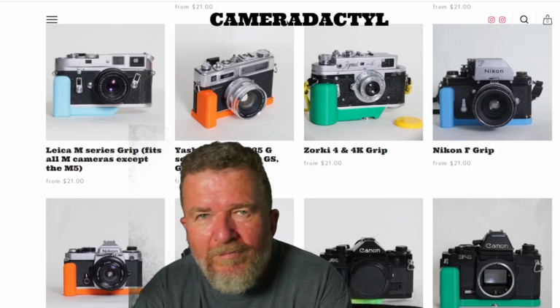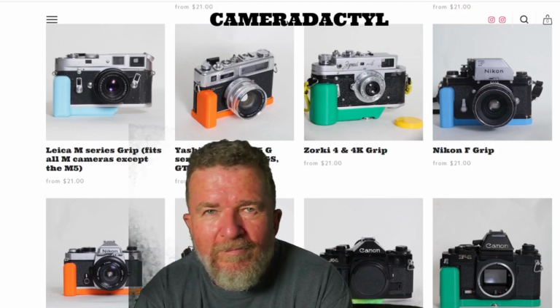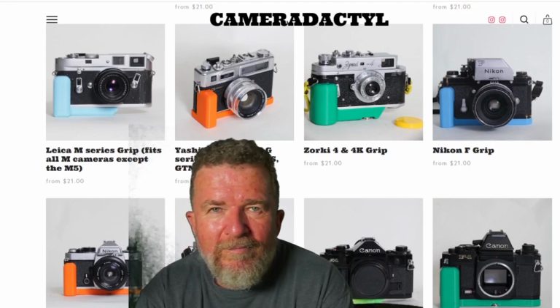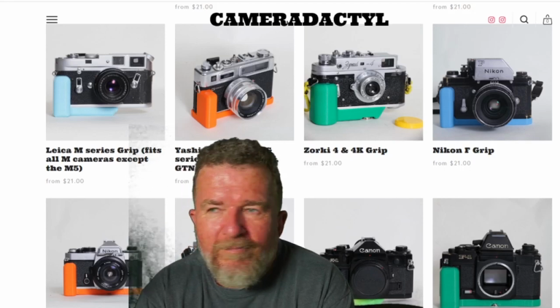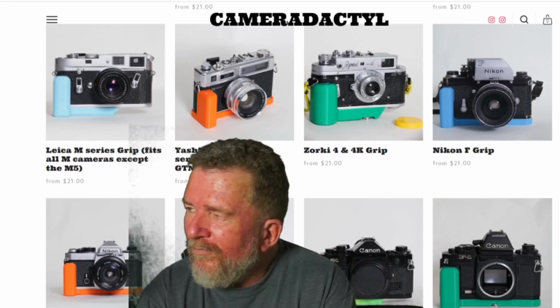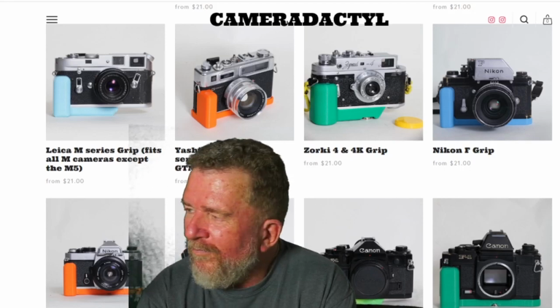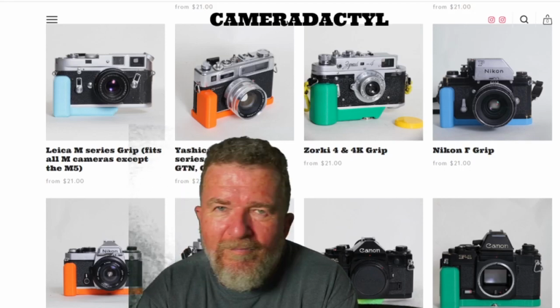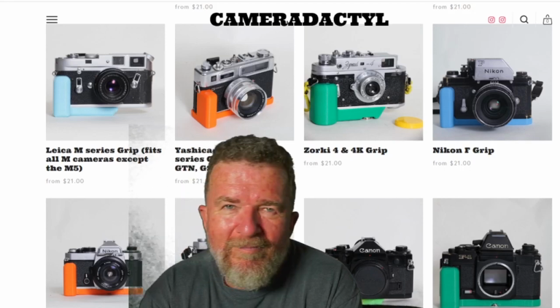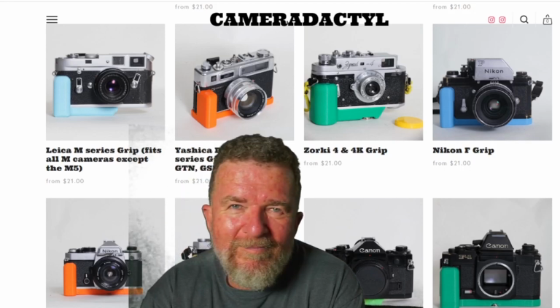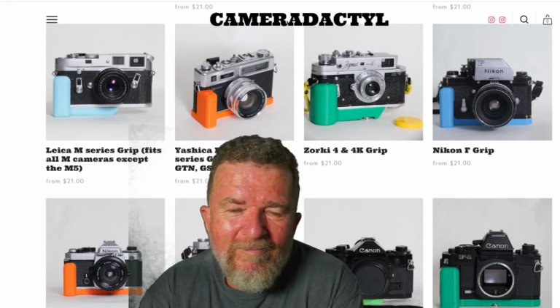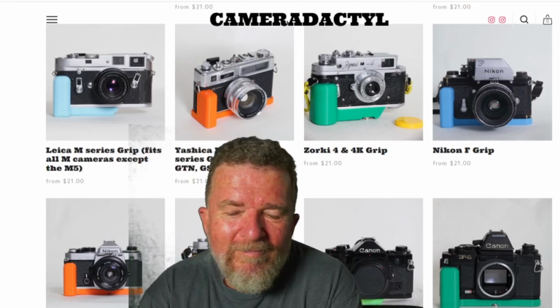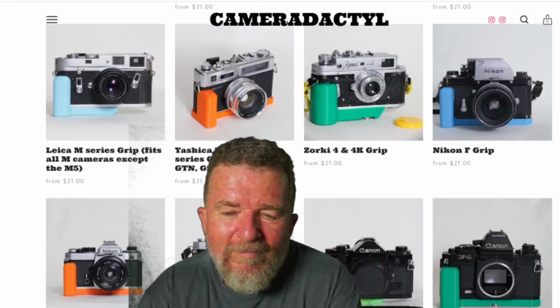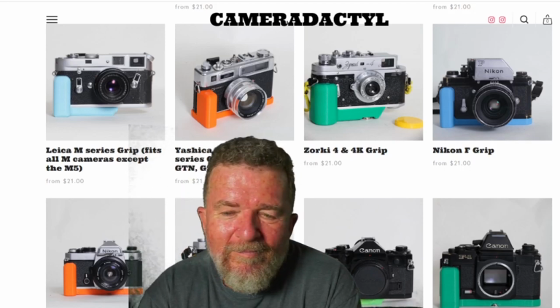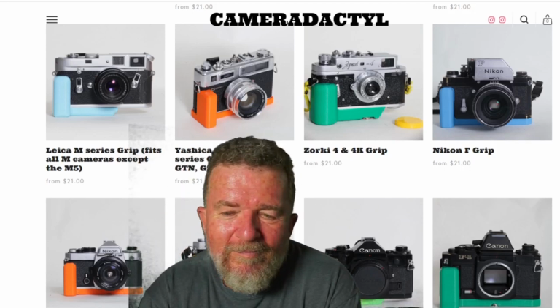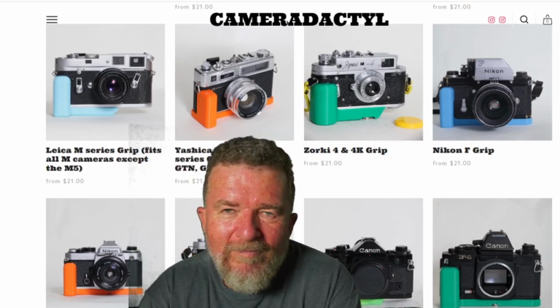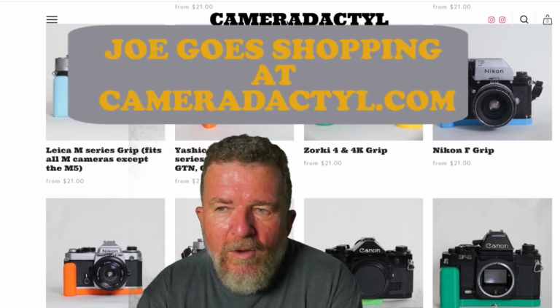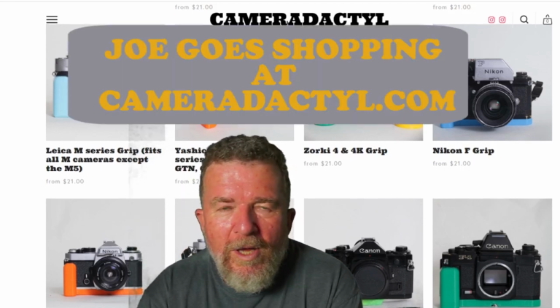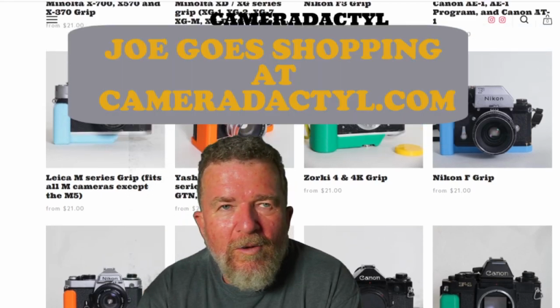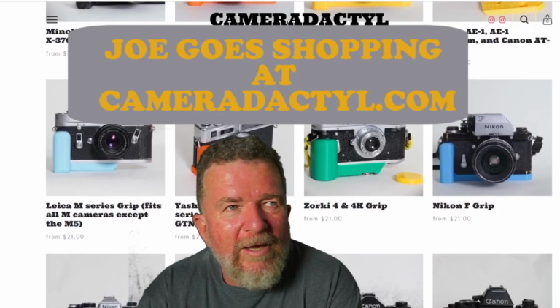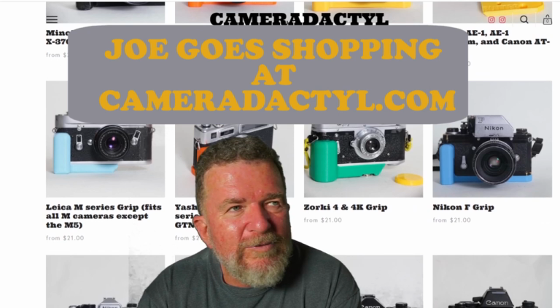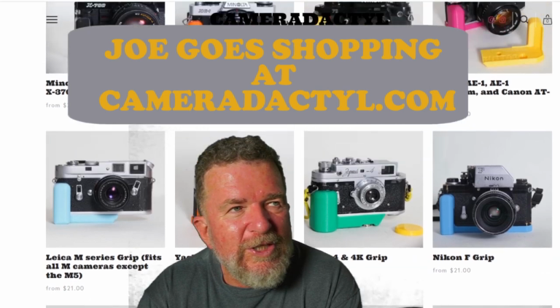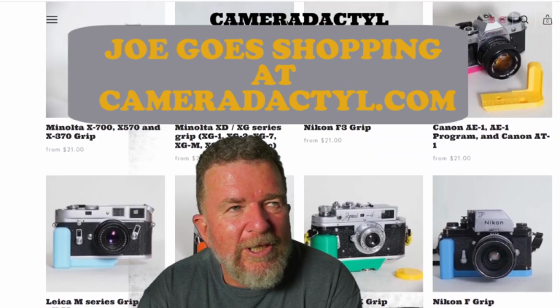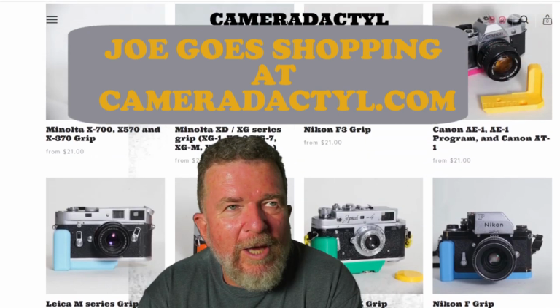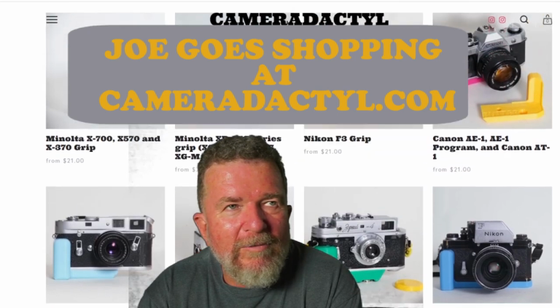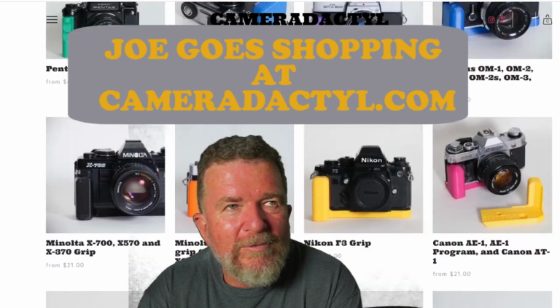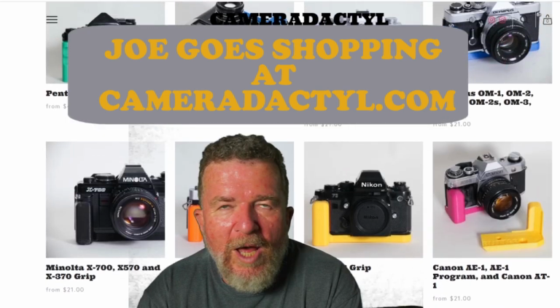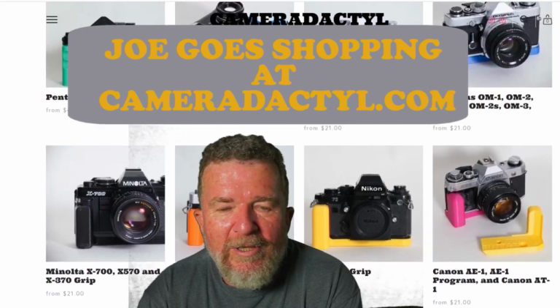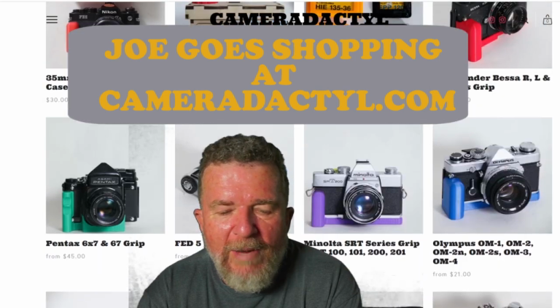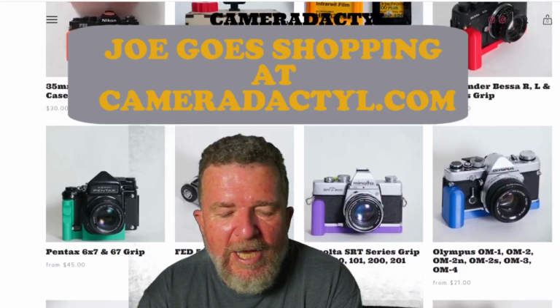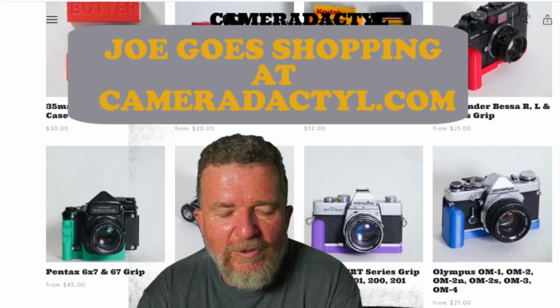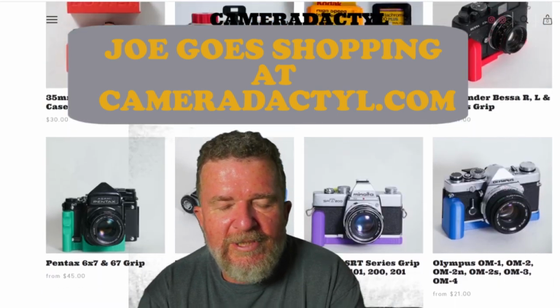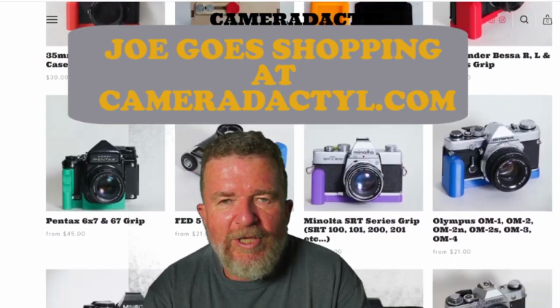Joe goes shopping at Cameradactyl. I was thinking about shopping at Cameradactyl — let's see what they got.